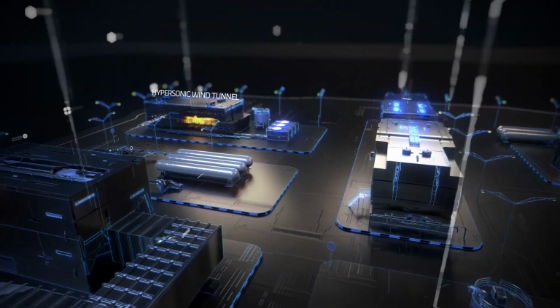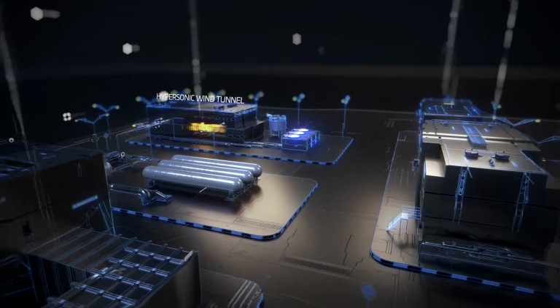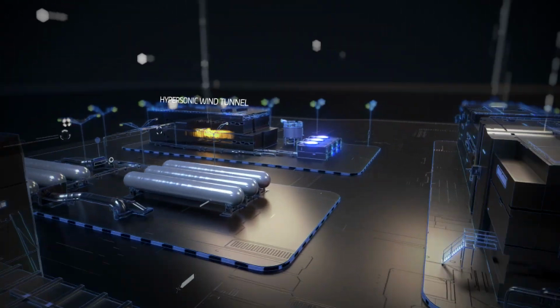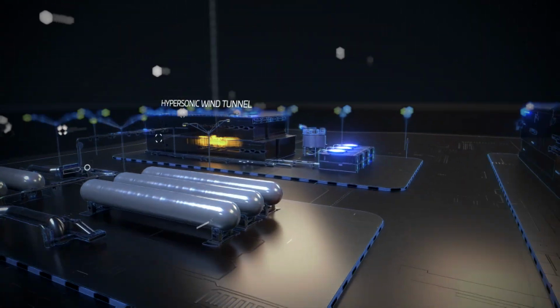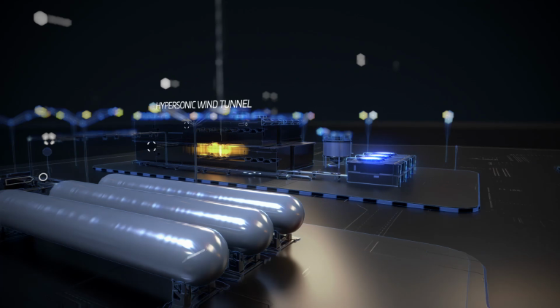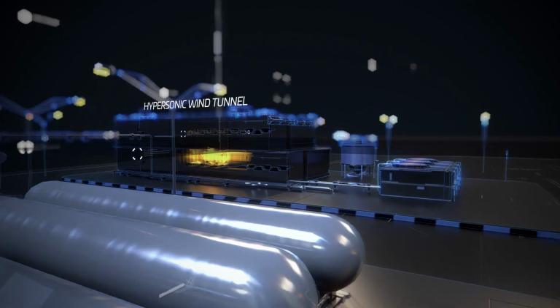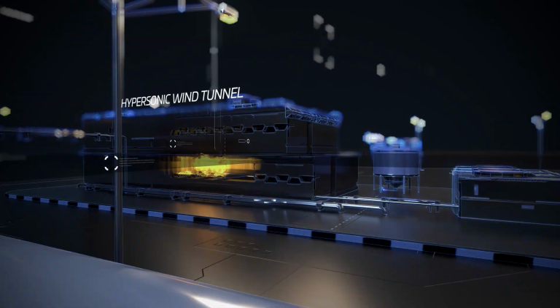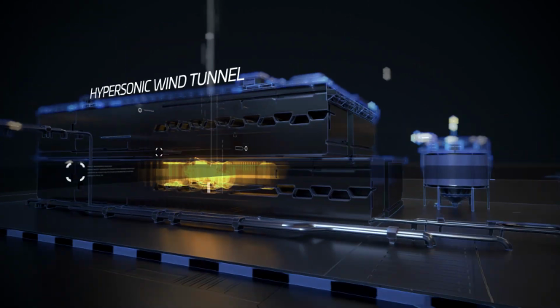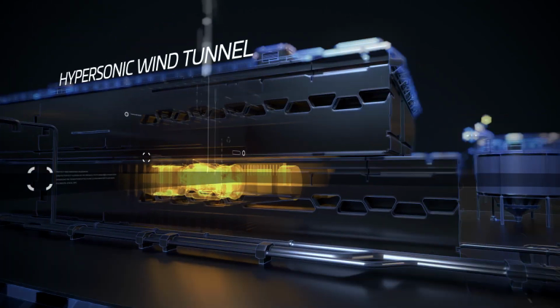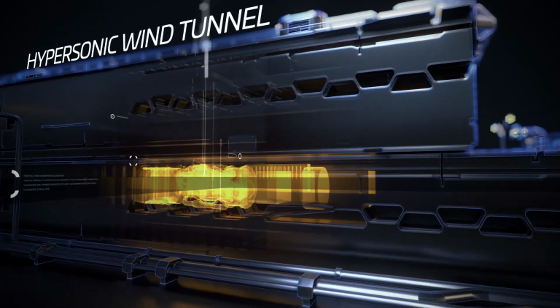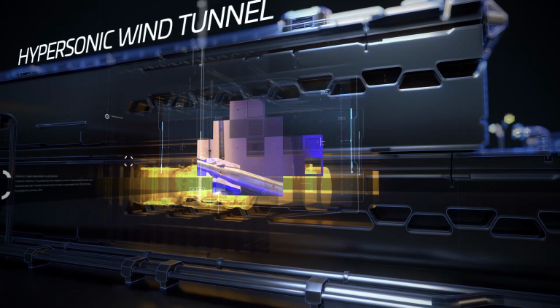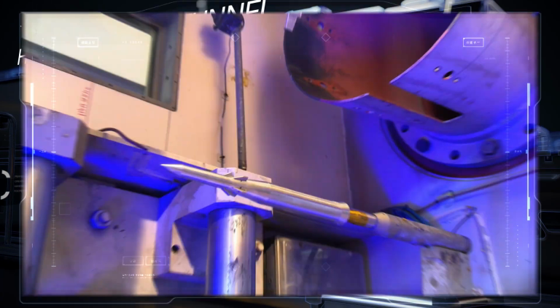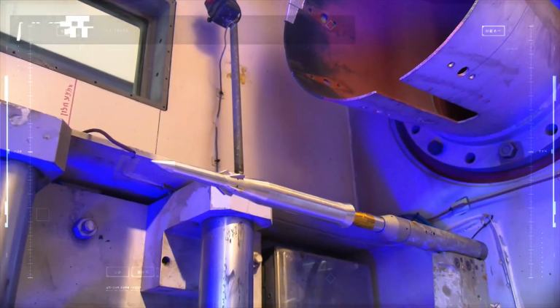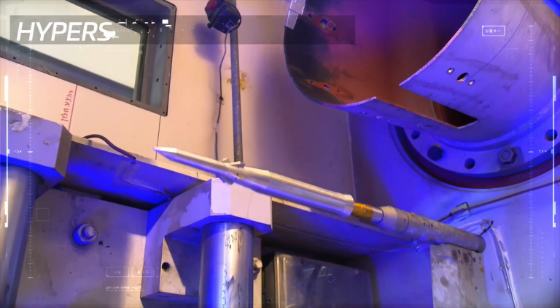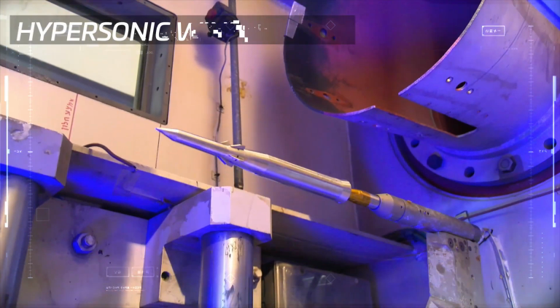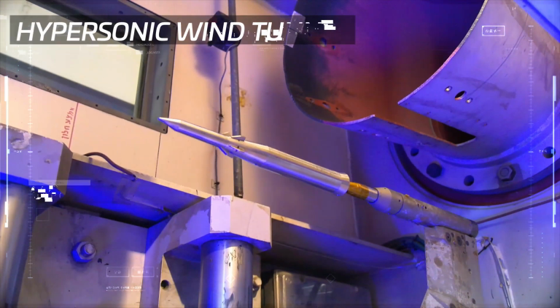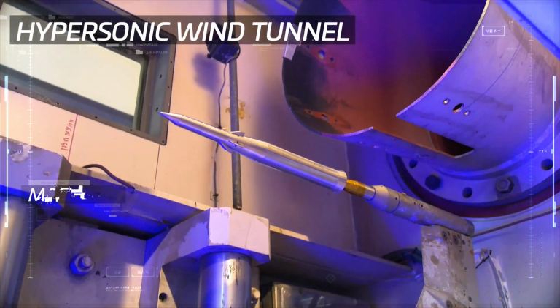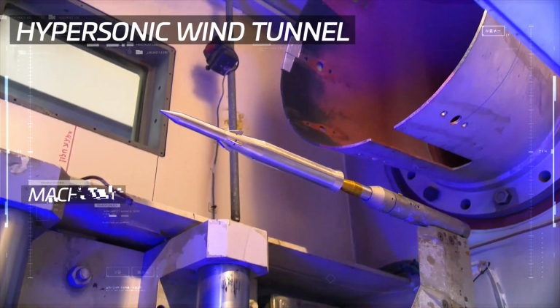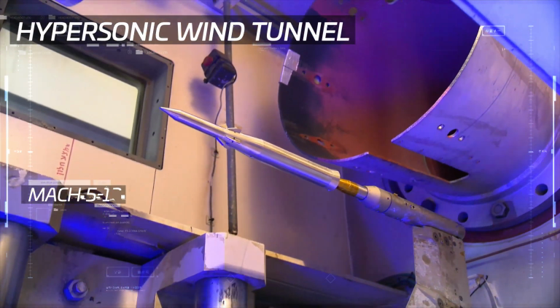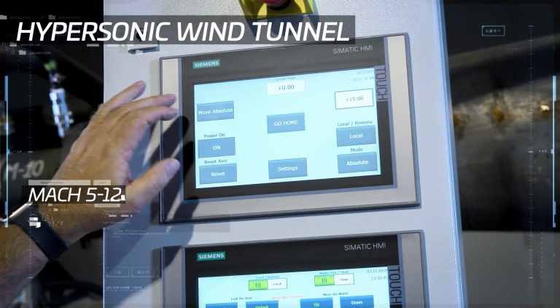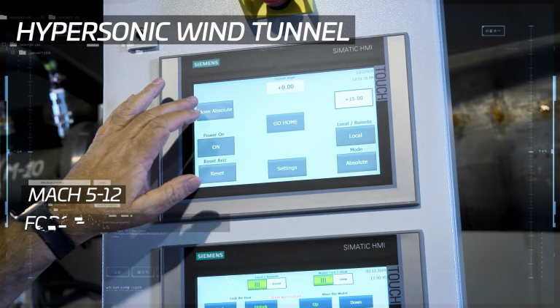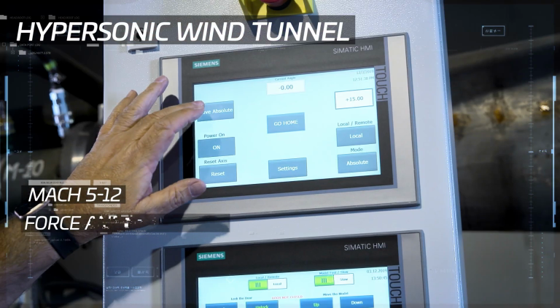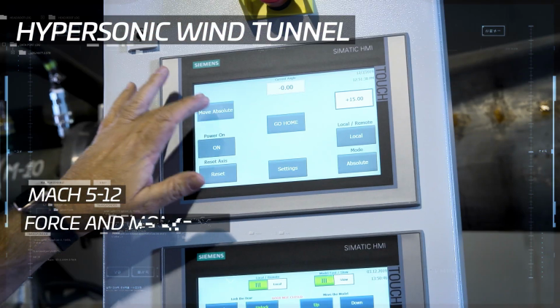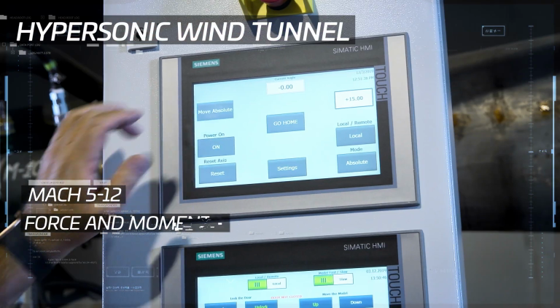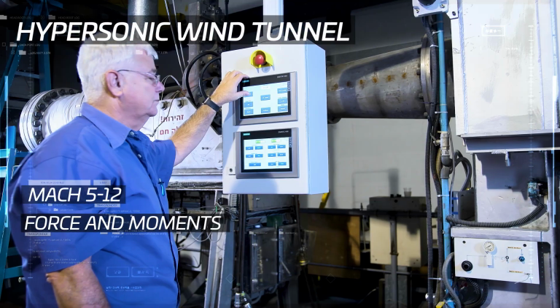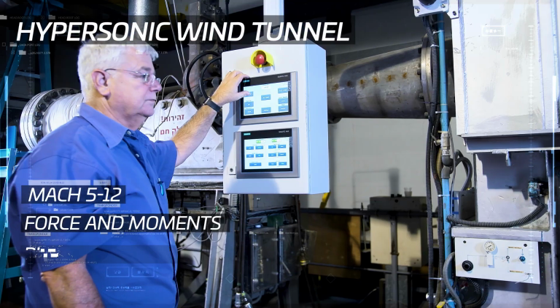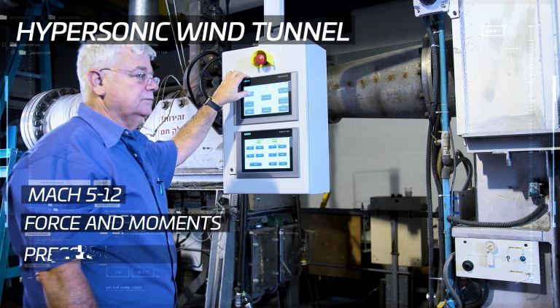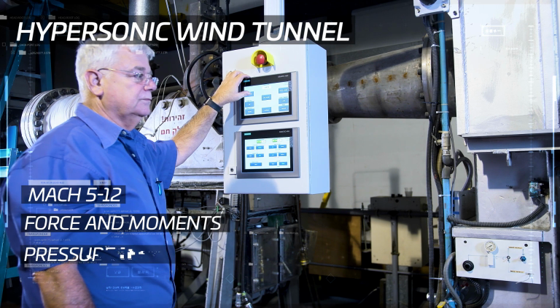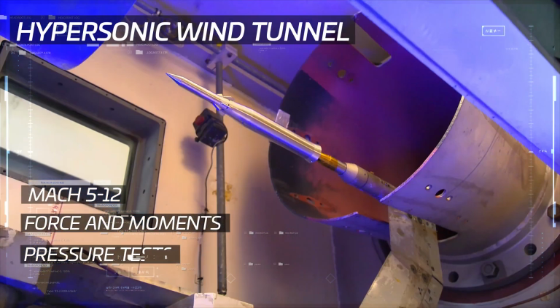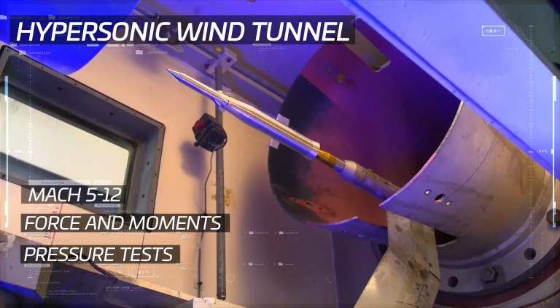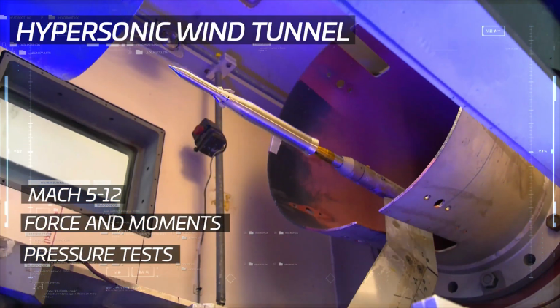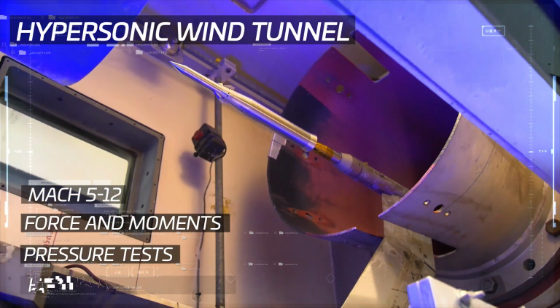In the hypersonic wind tunnel, the most complex testing of the highest speeds for ballistic missiles is carried out.